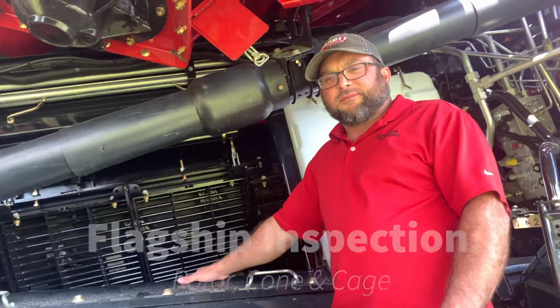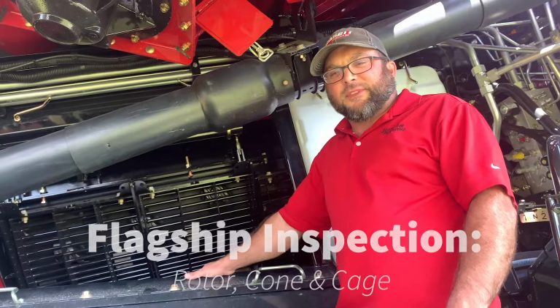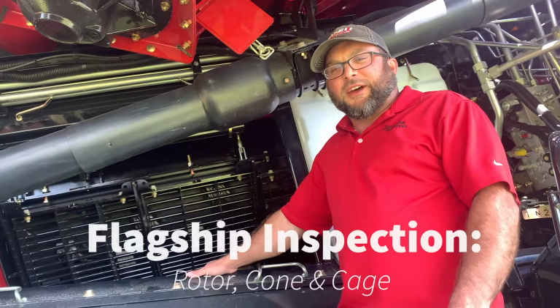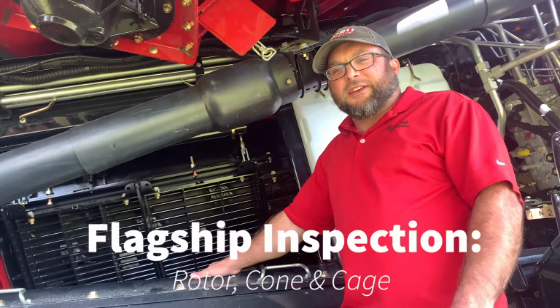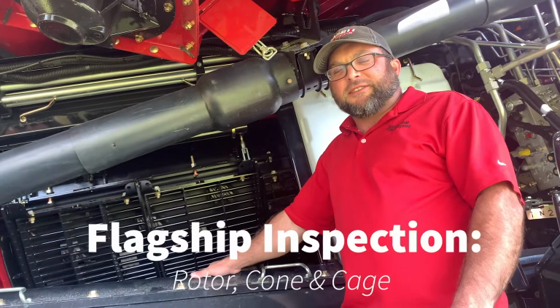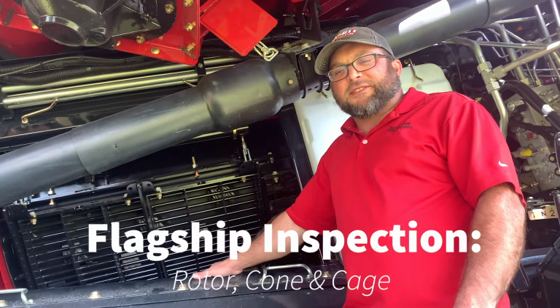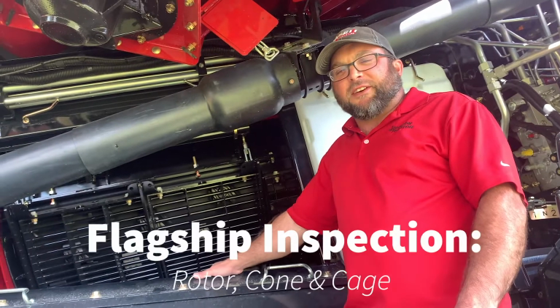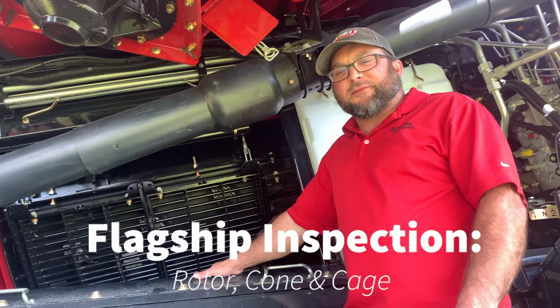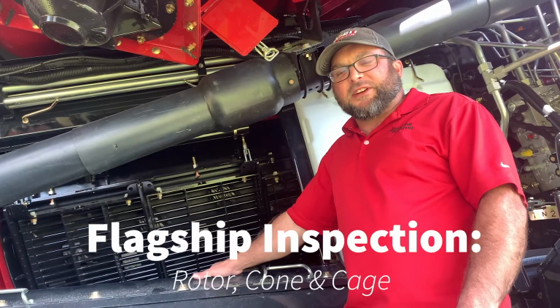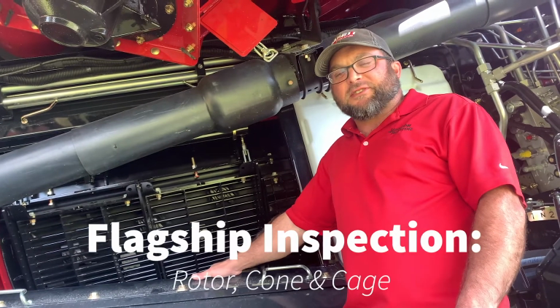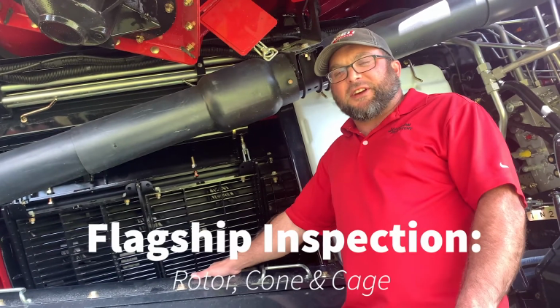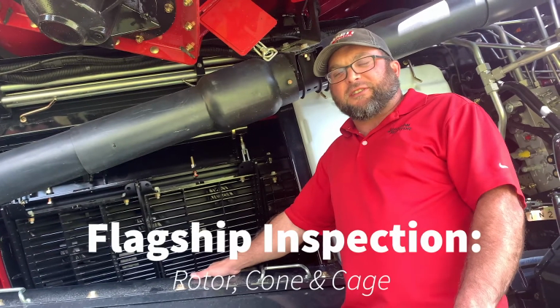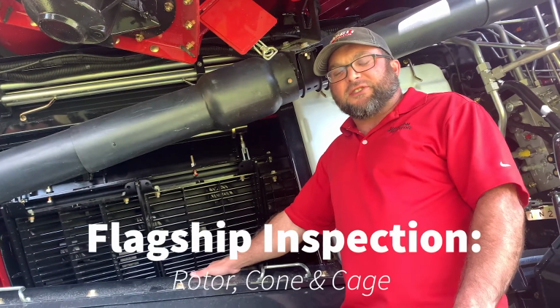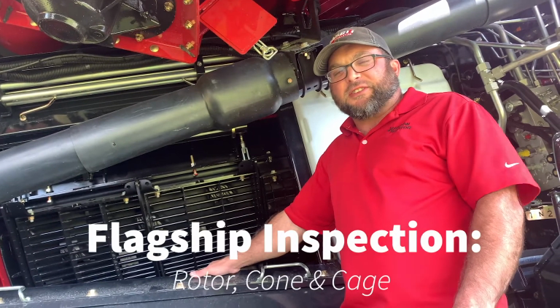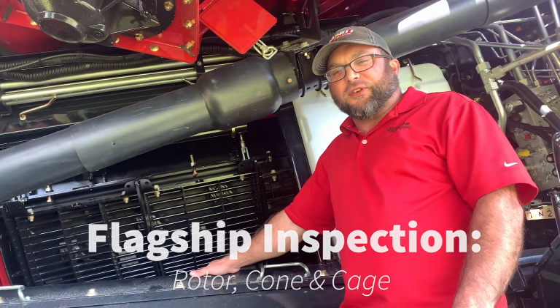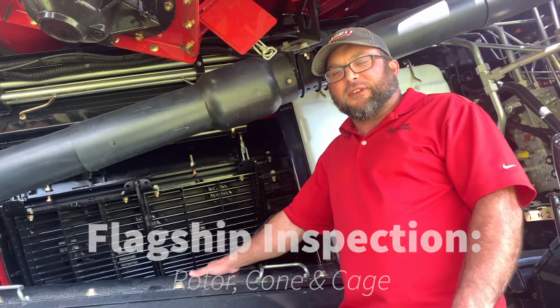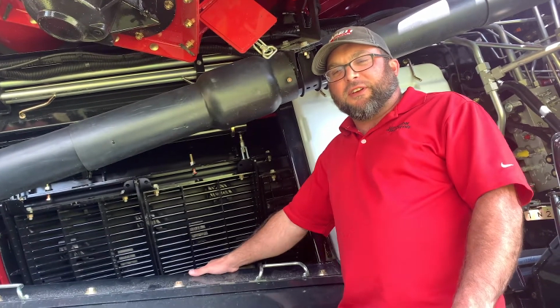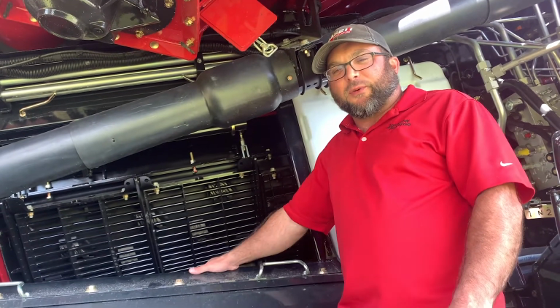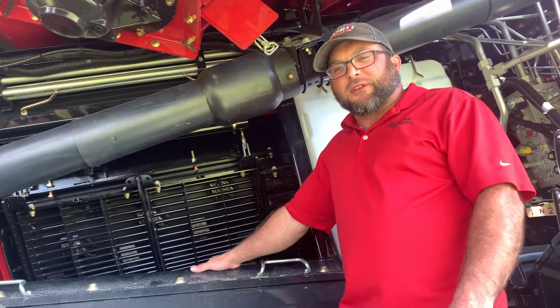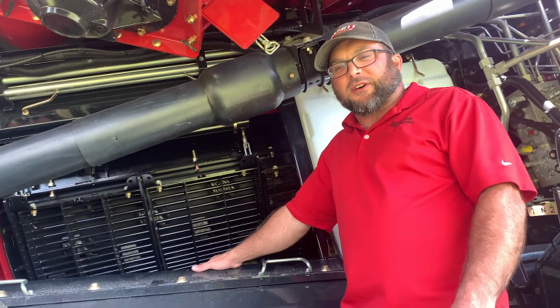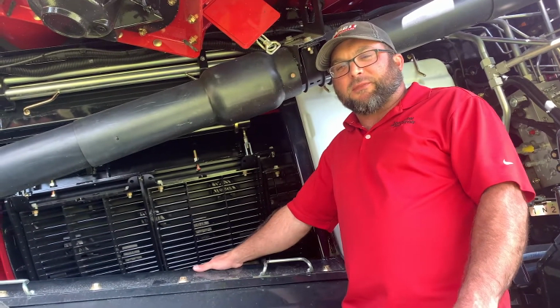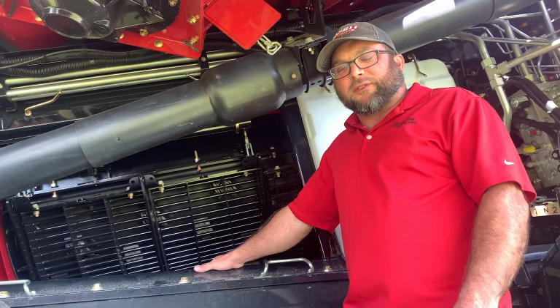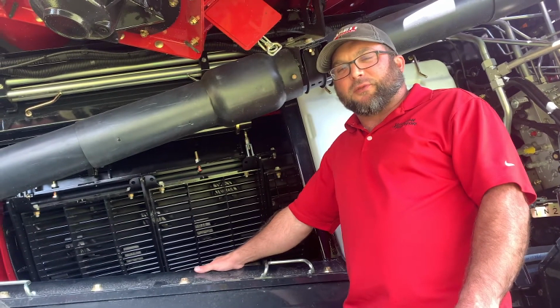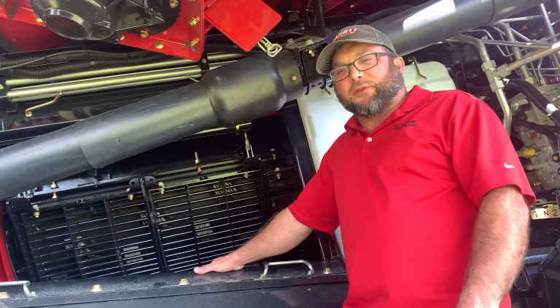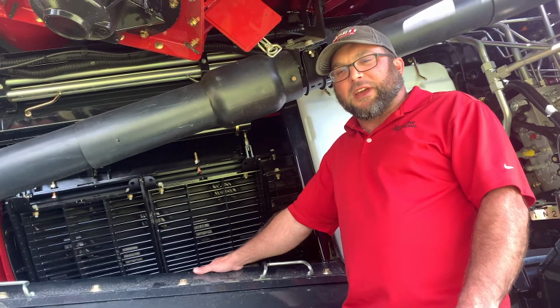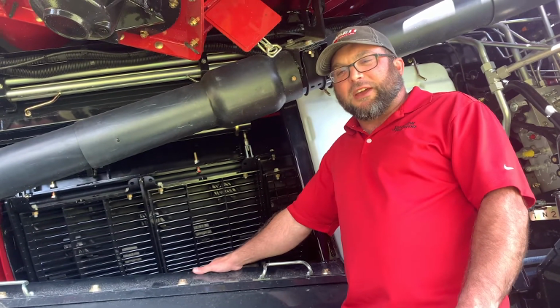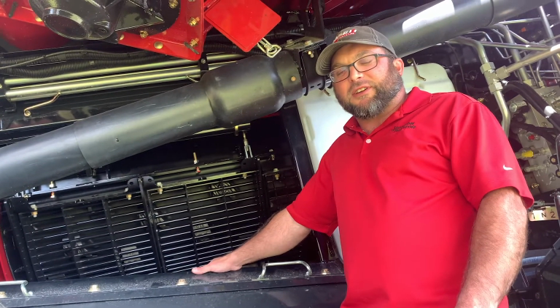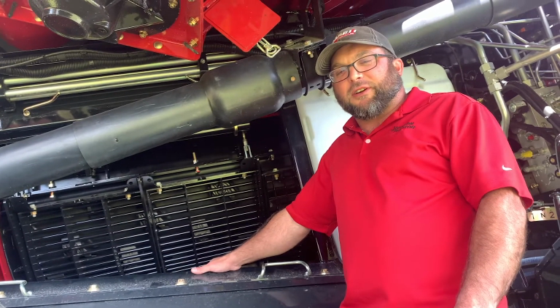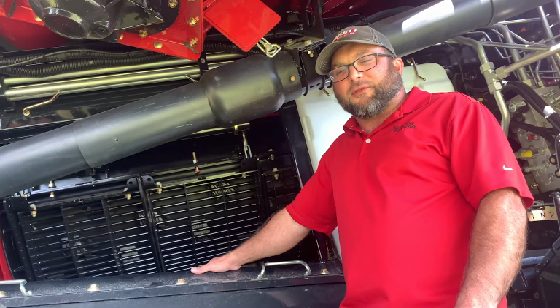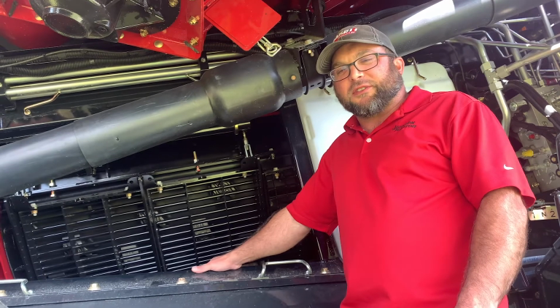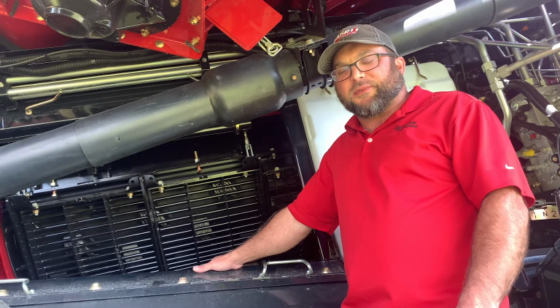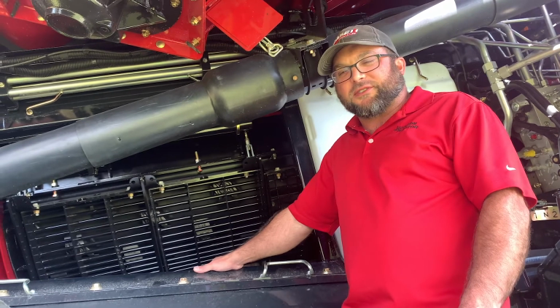Hi, this is Dale from Johnson Tractor in Janesville. We're going to talk about rotor, cage, and cone inspection.